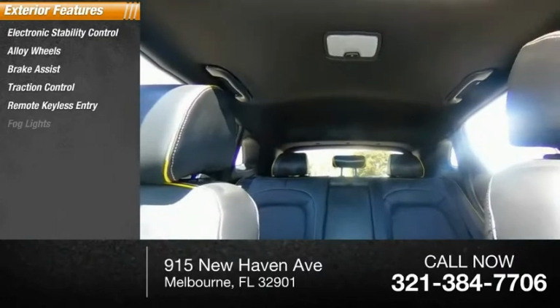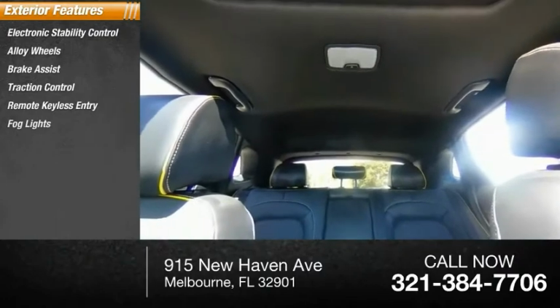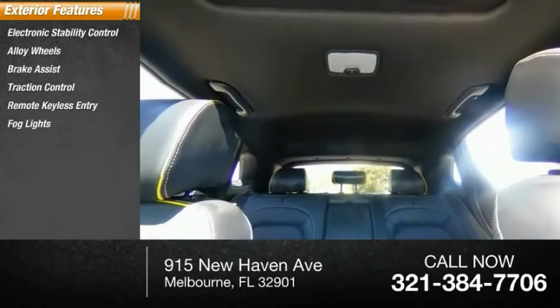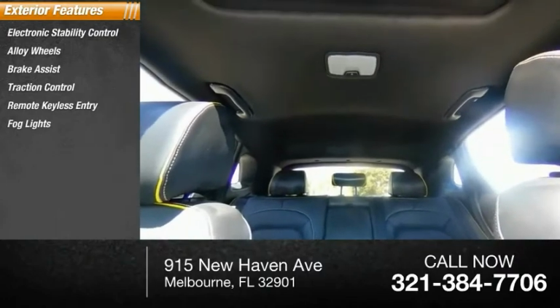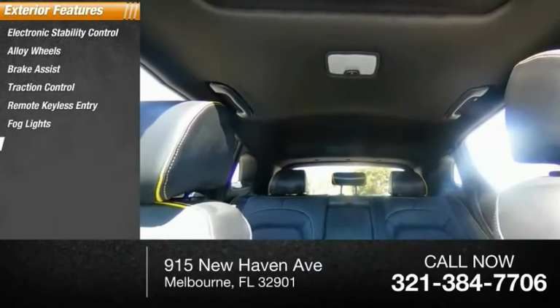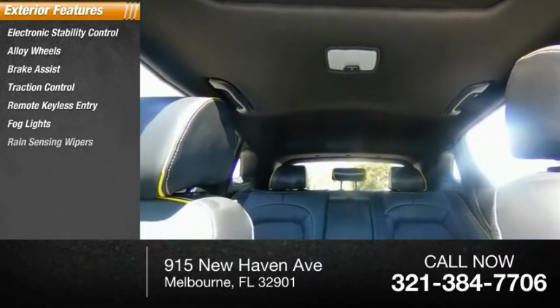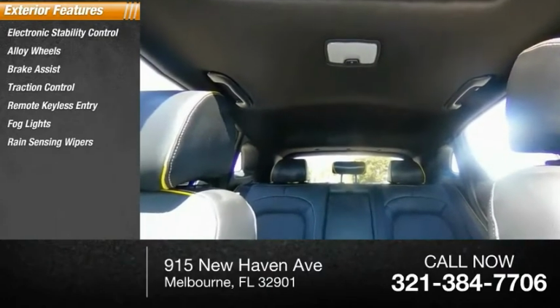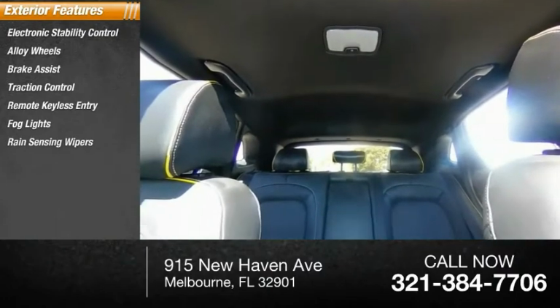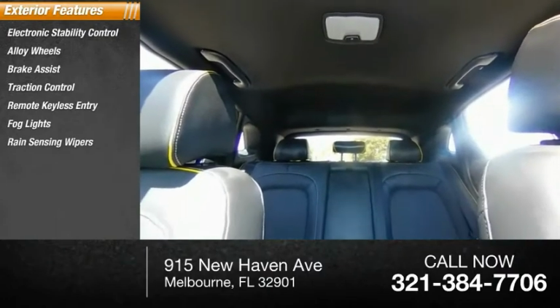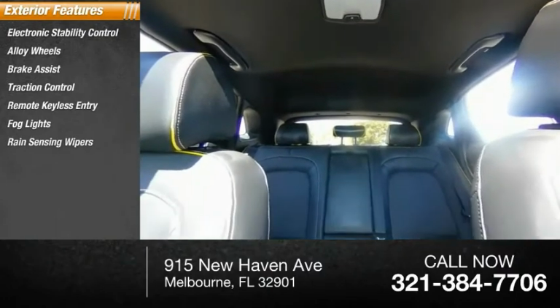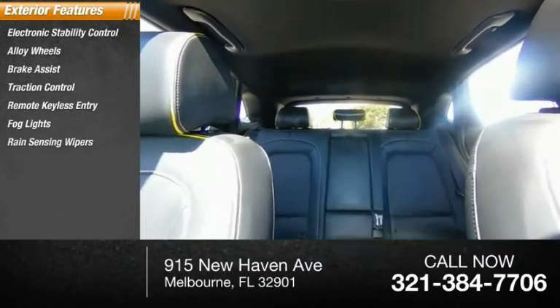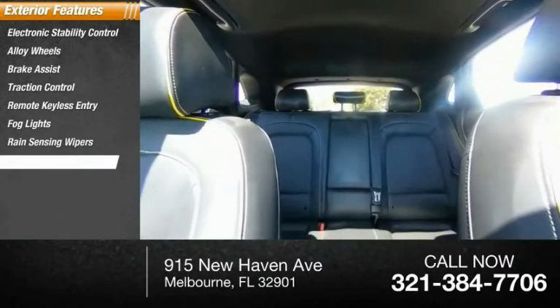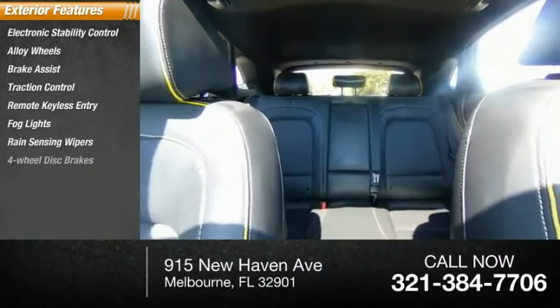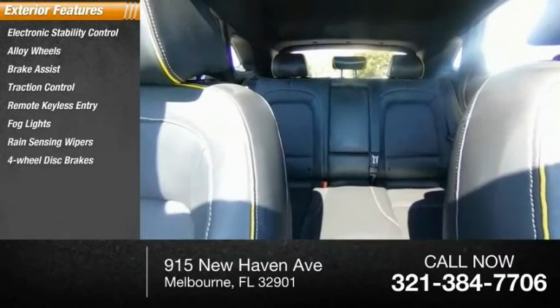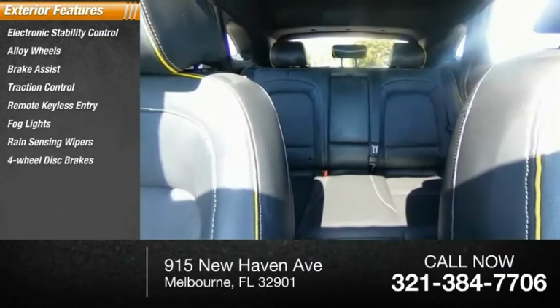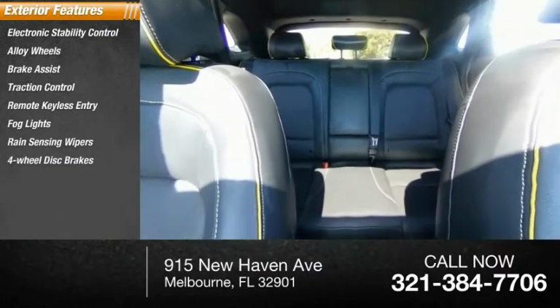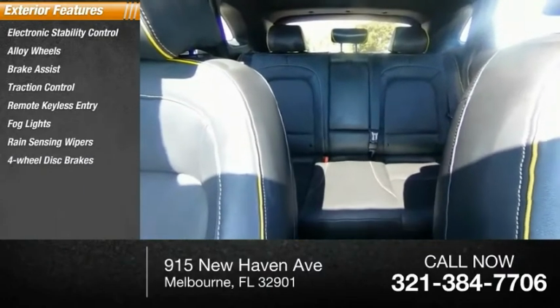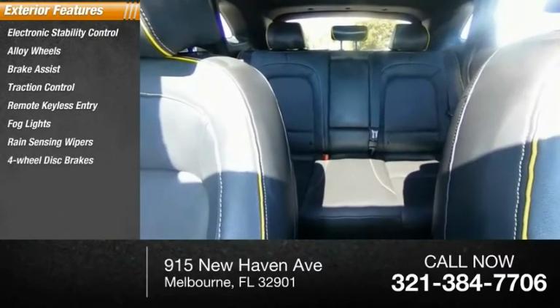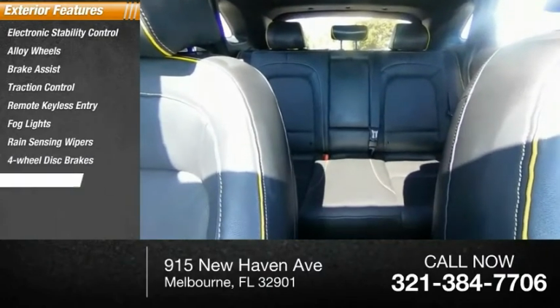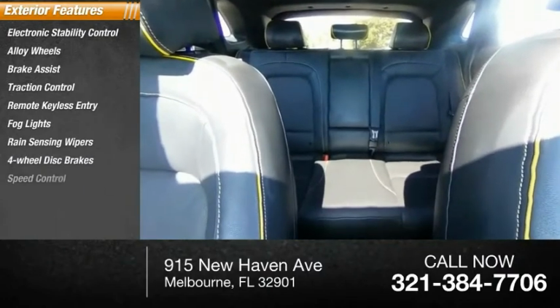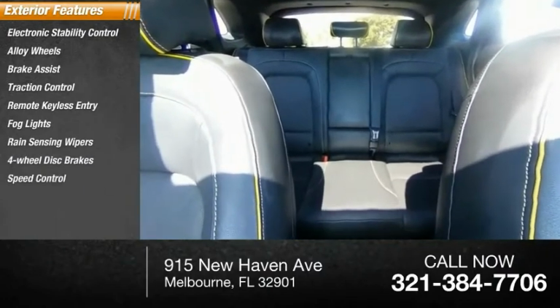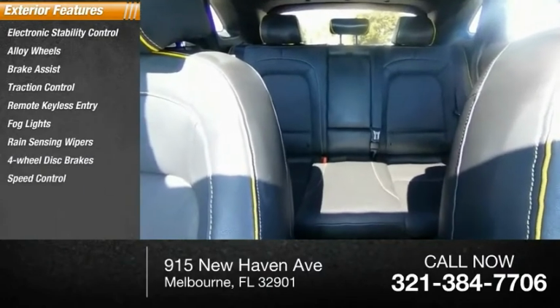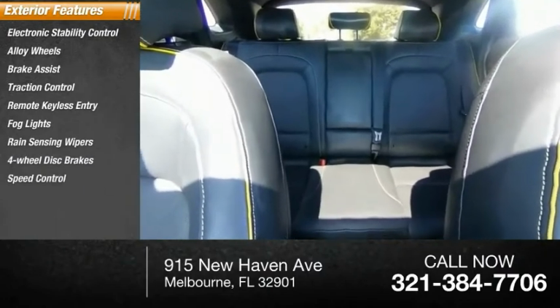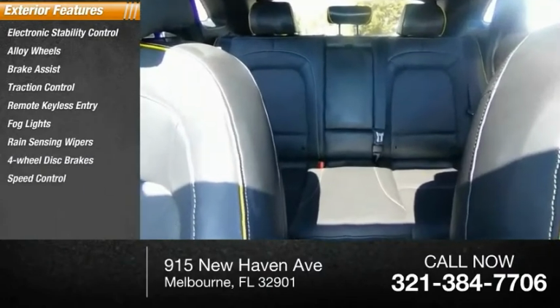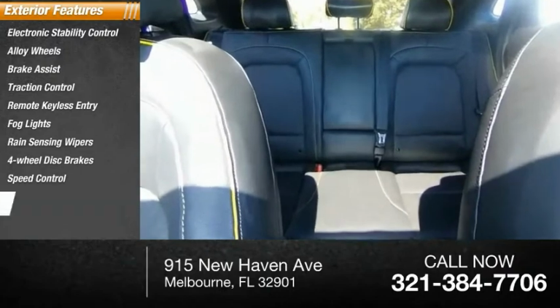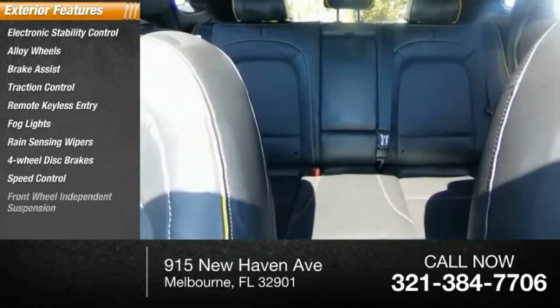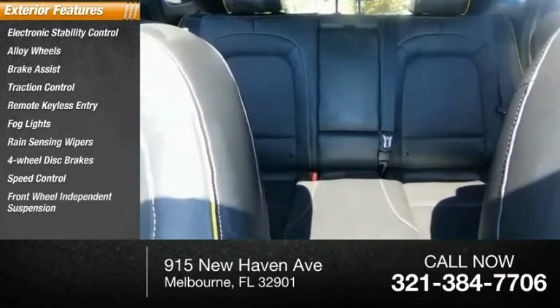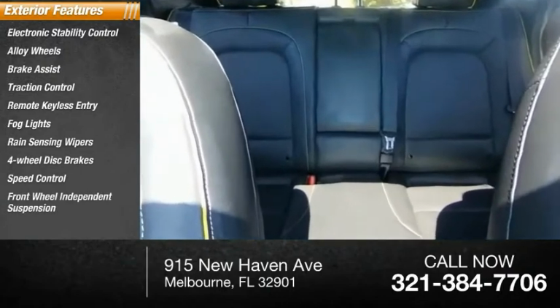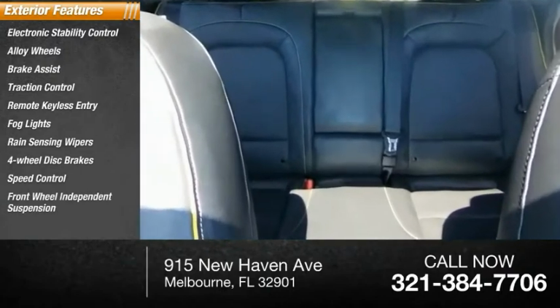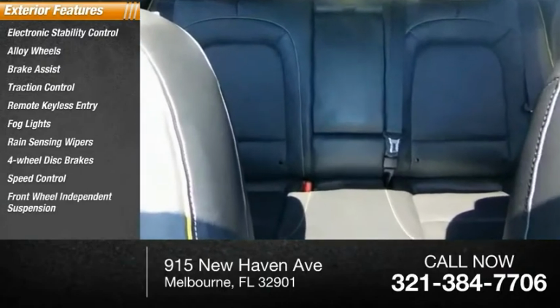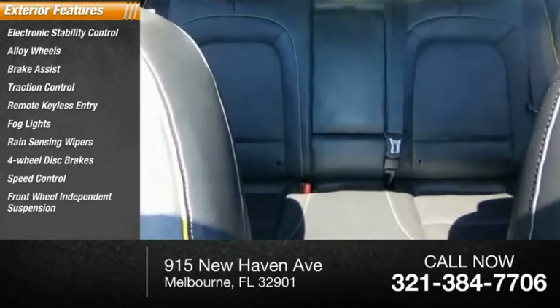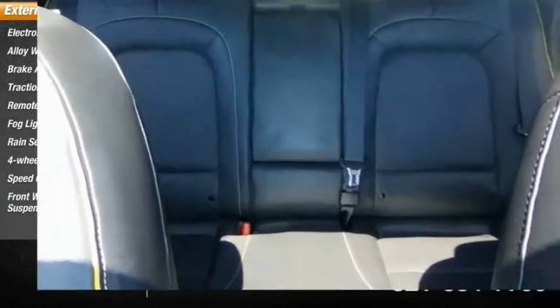Fog lights, rain-sensing wipers, four-wheel disc brakes, speed control, front-wheel independent suspension.